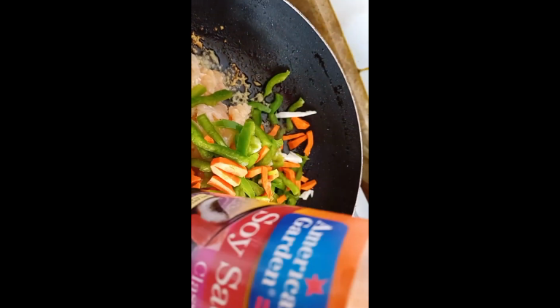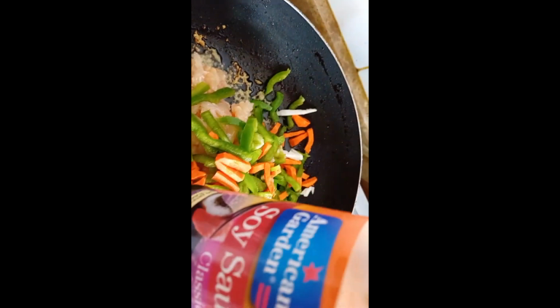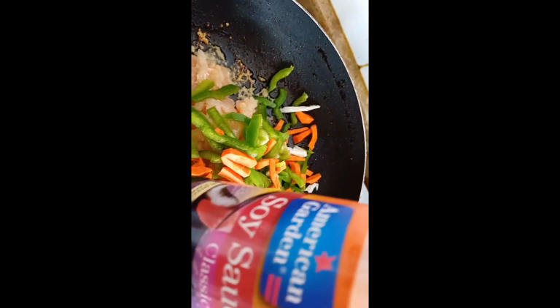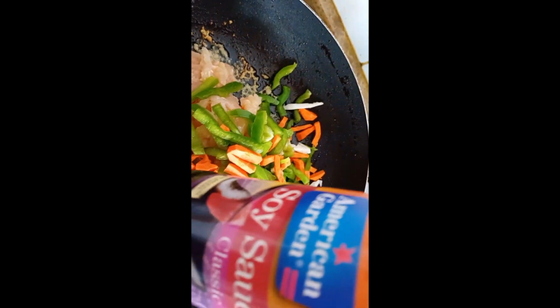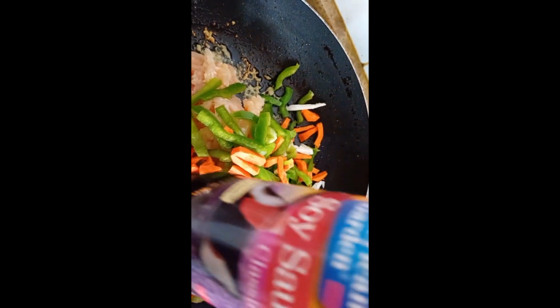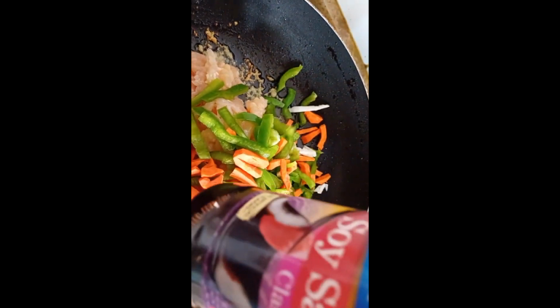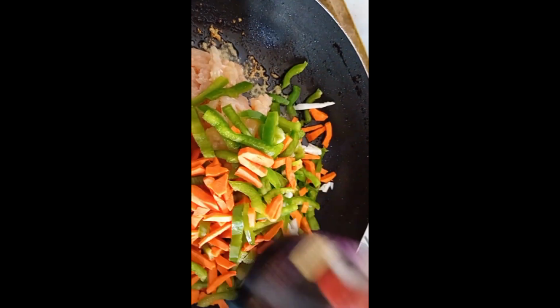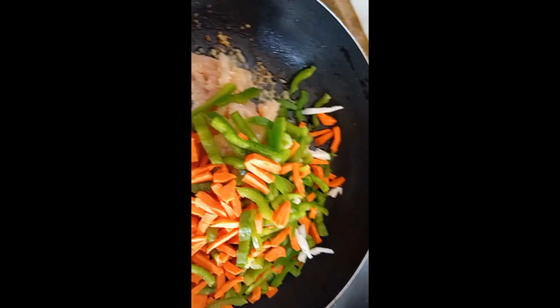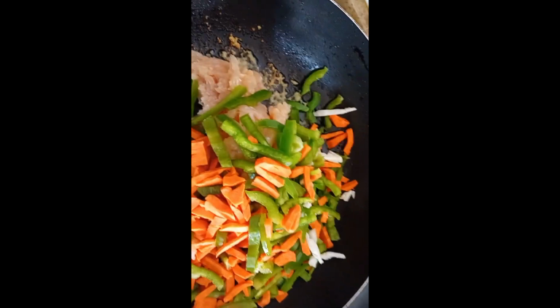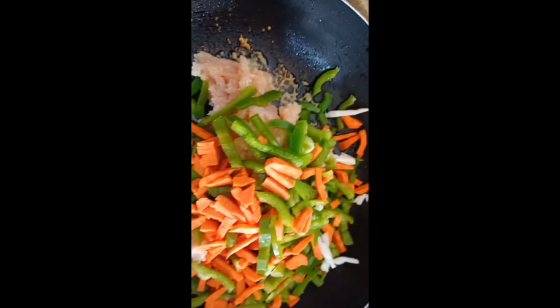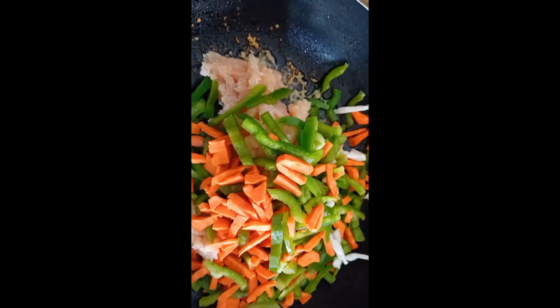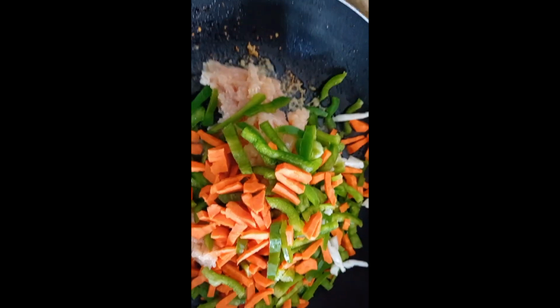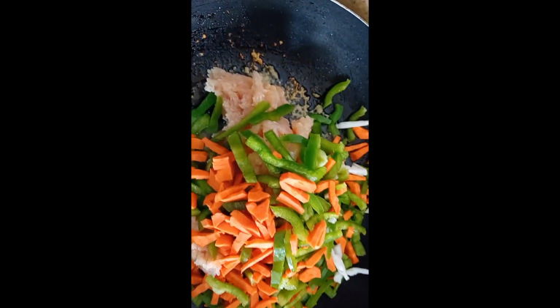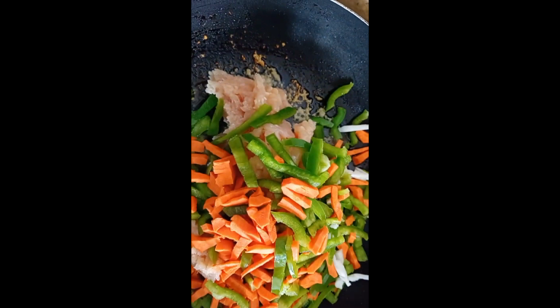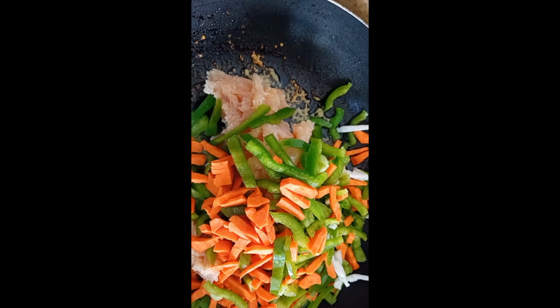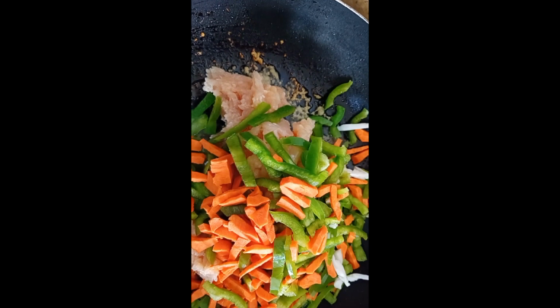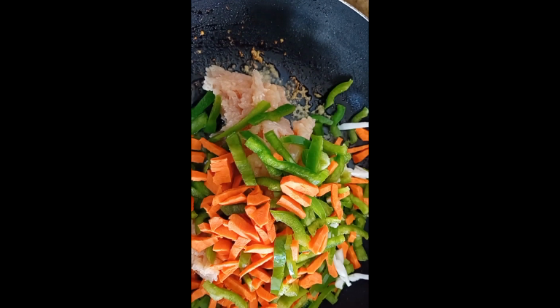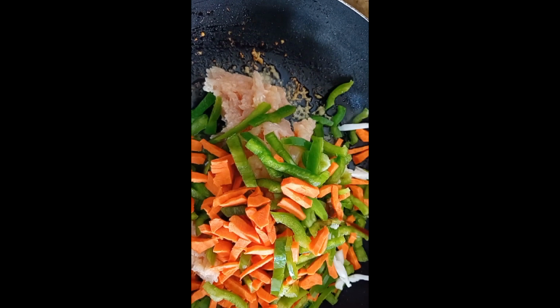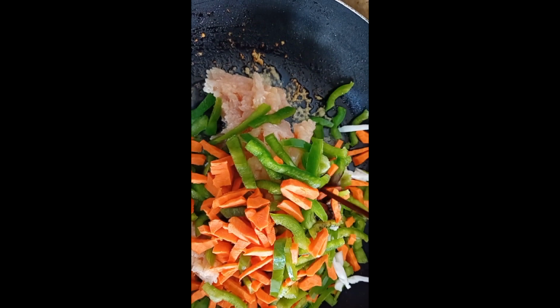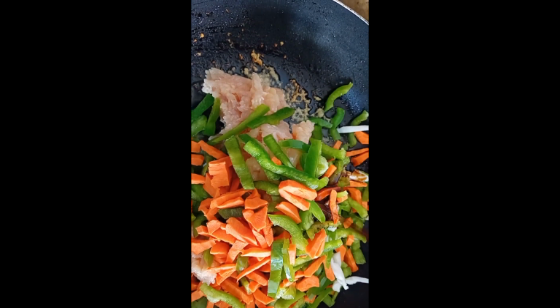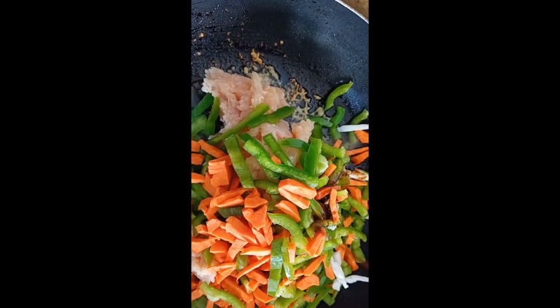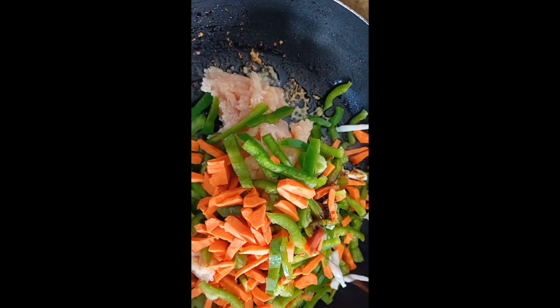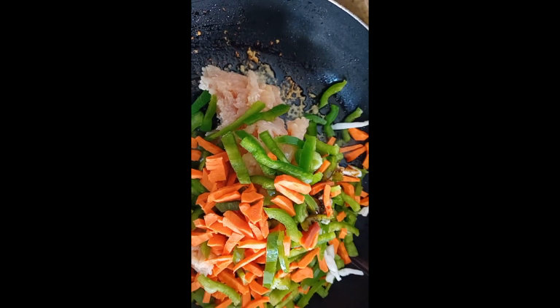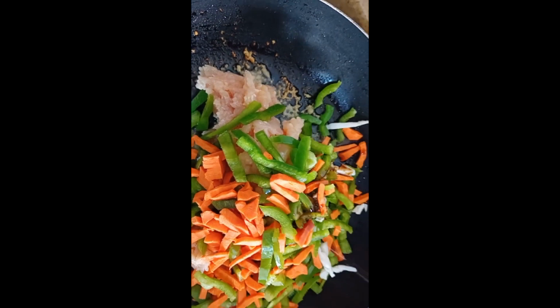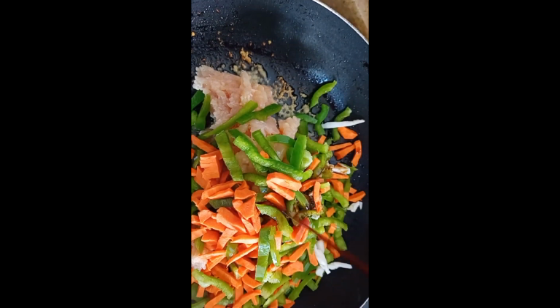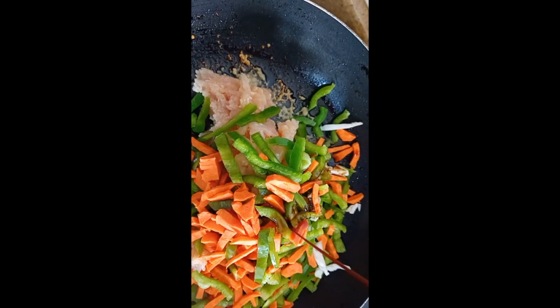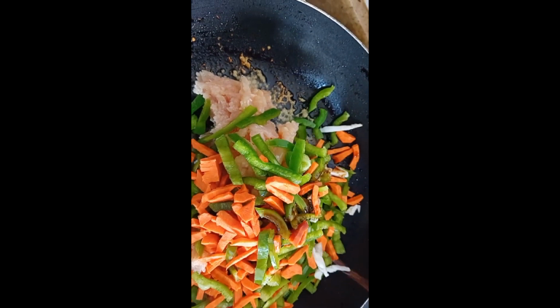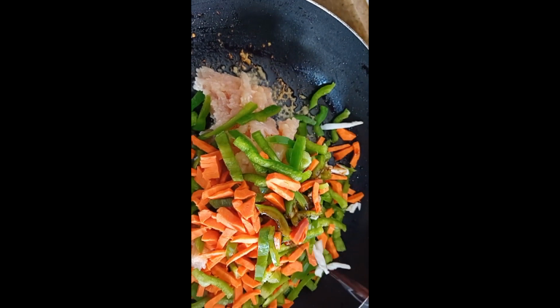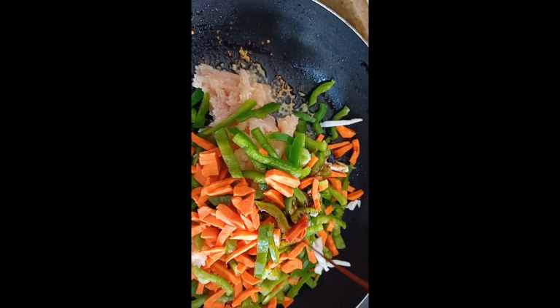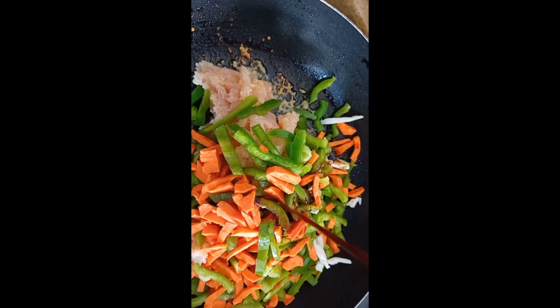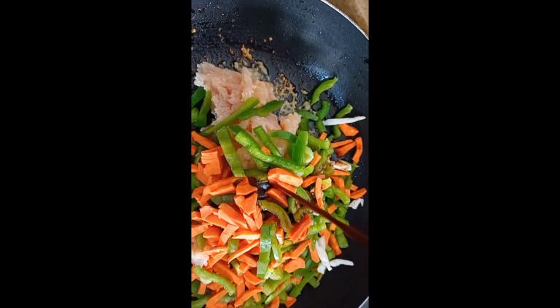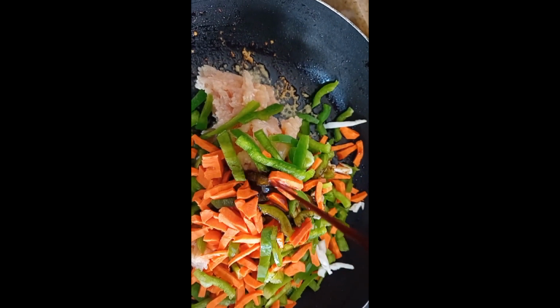We will add two tablespoons of soy sauce.